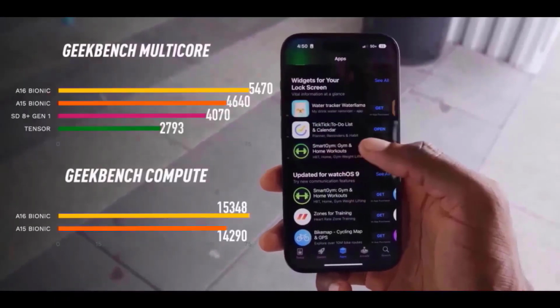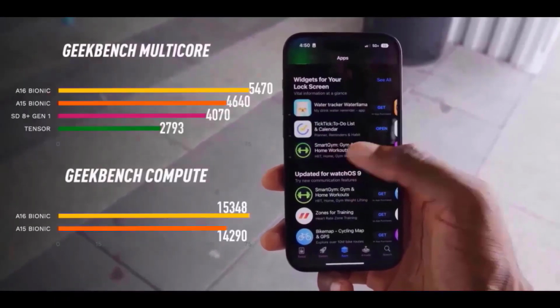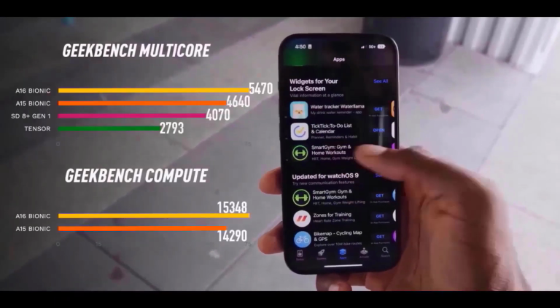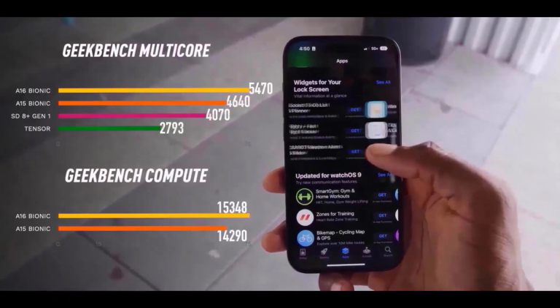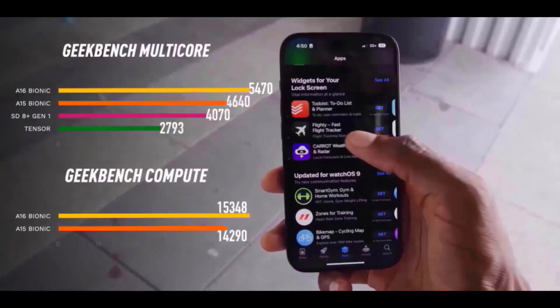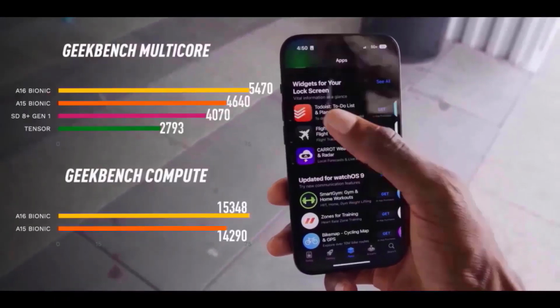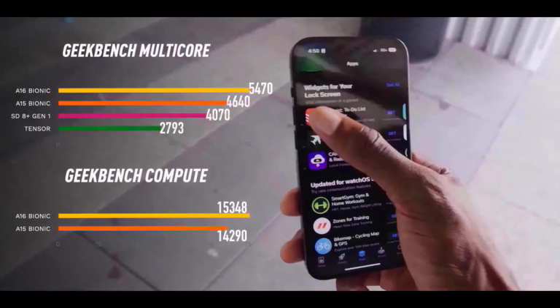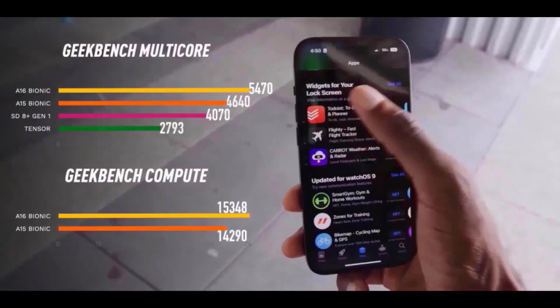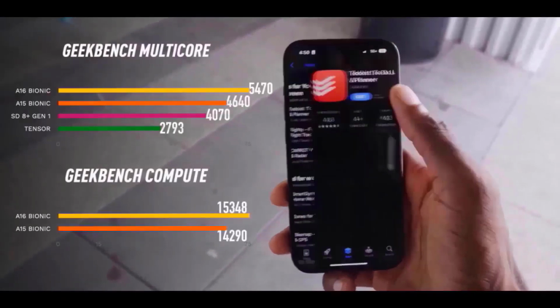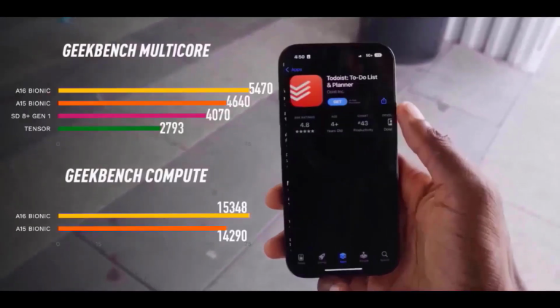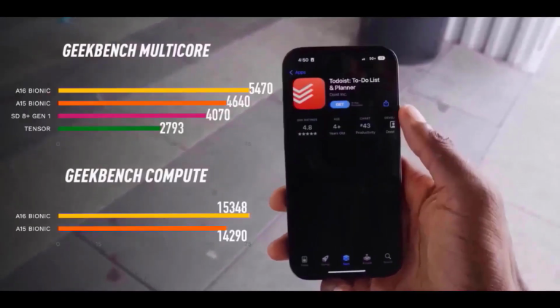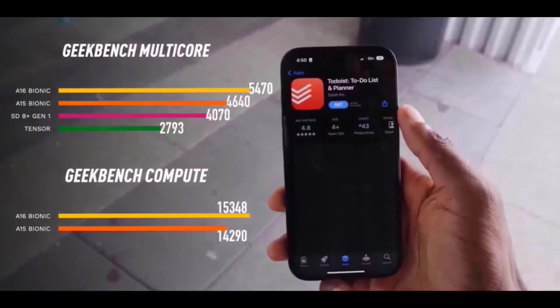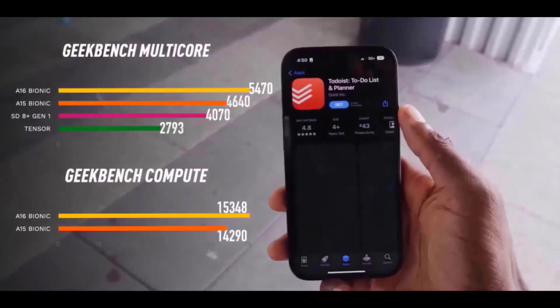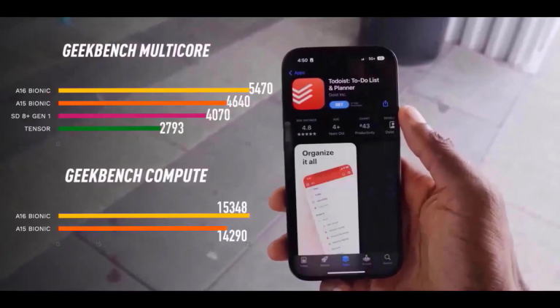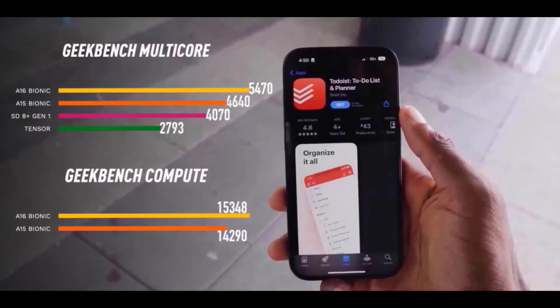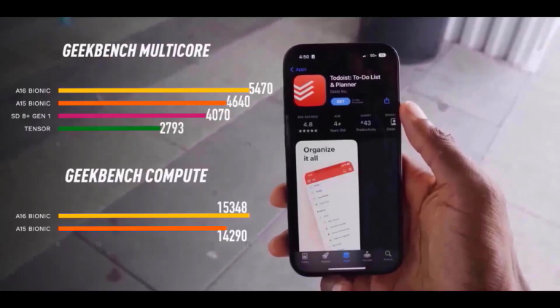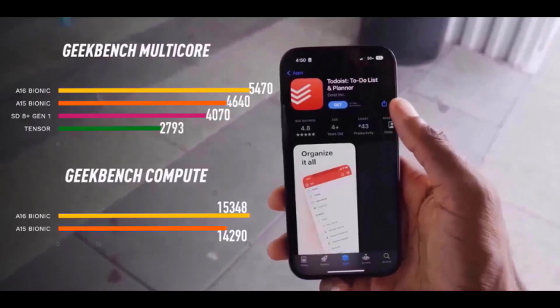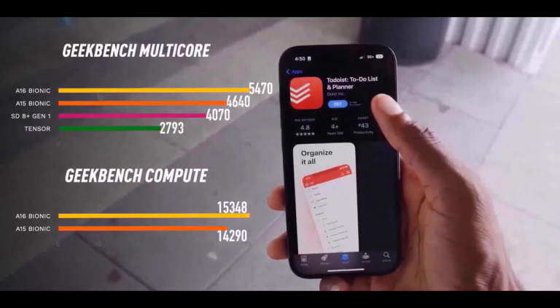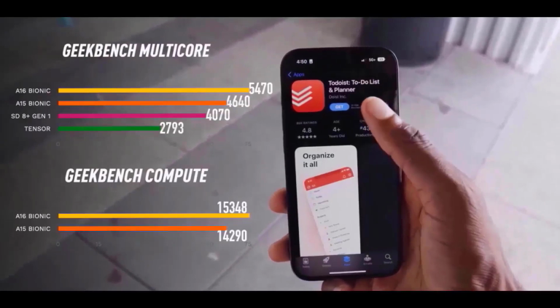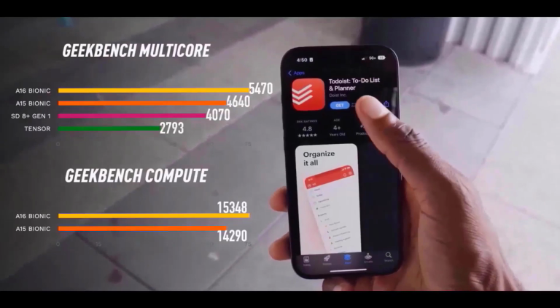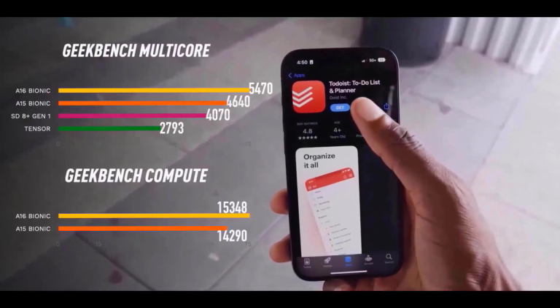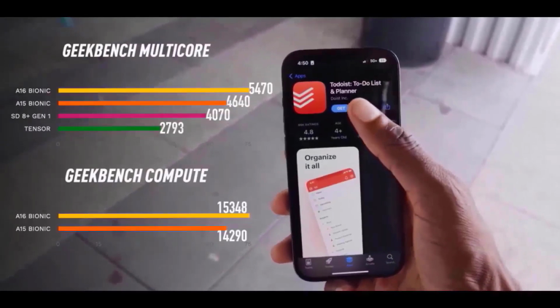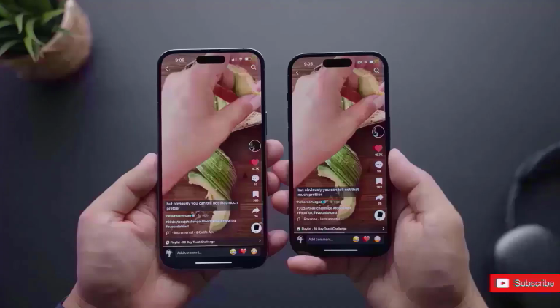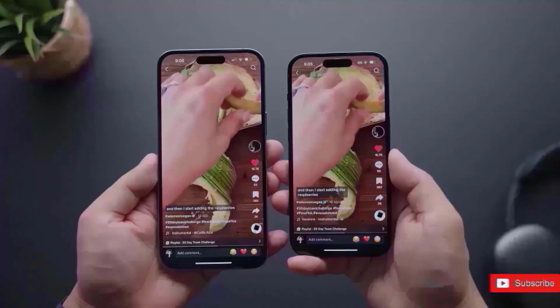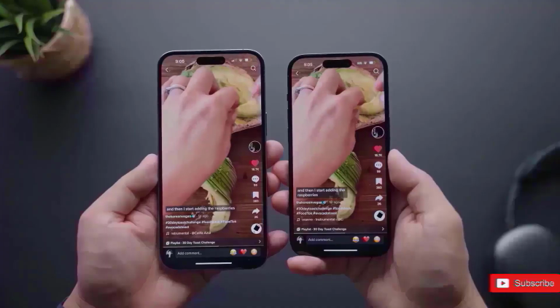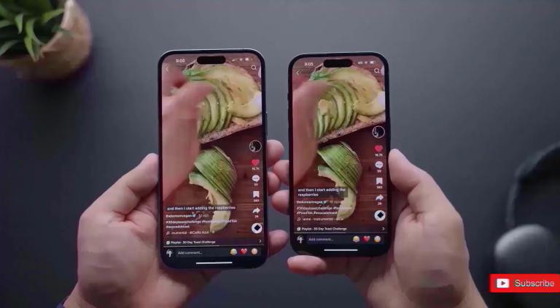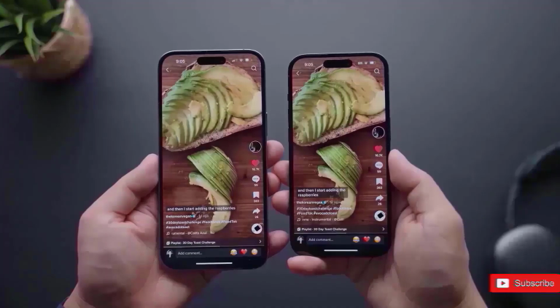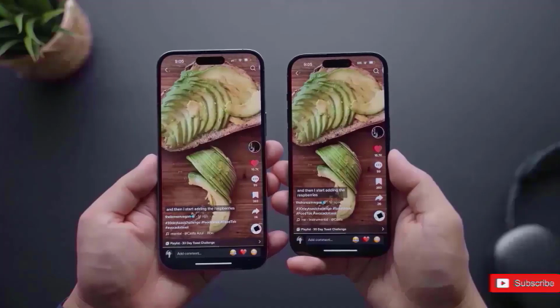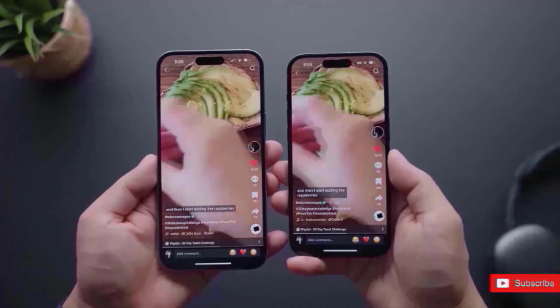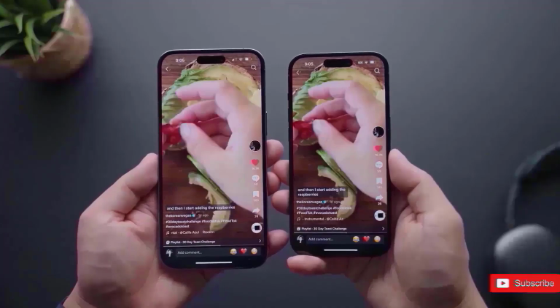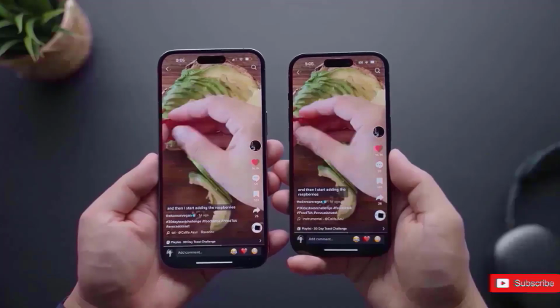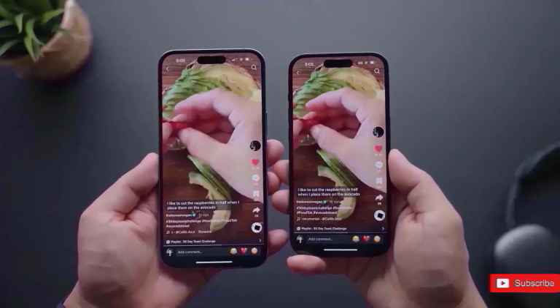The iPhone SE is typically upgraded in the spring, and Apple updates it every few years.